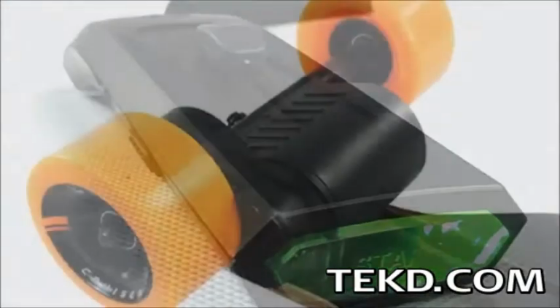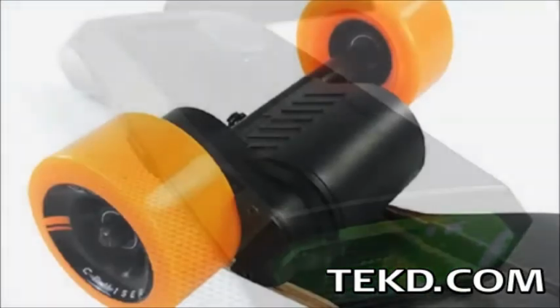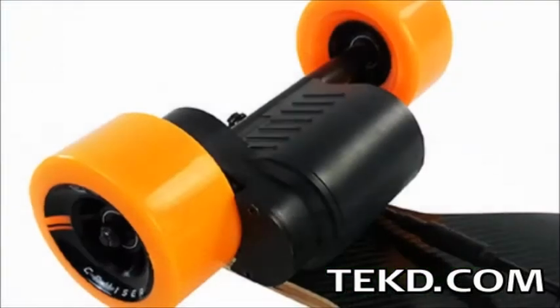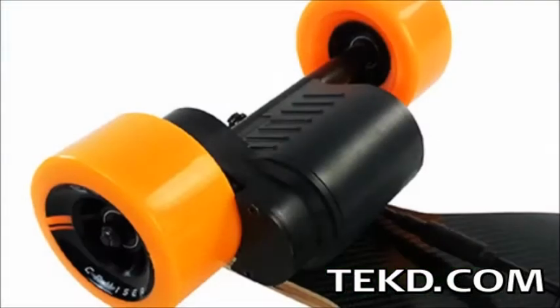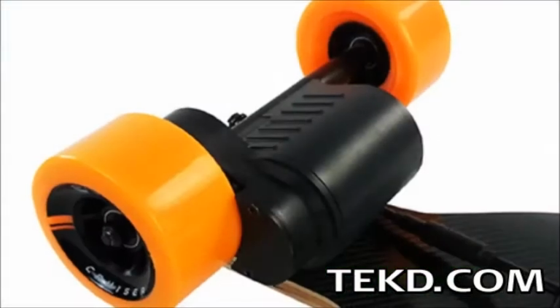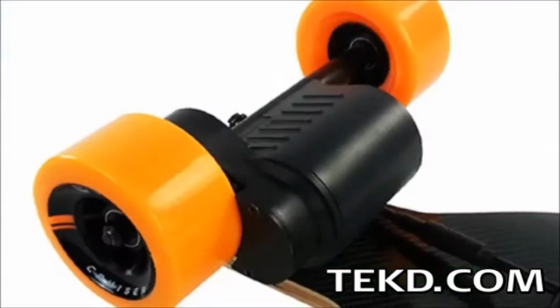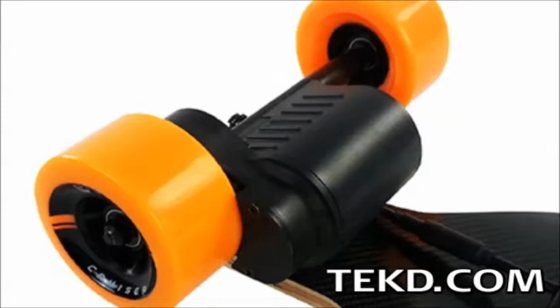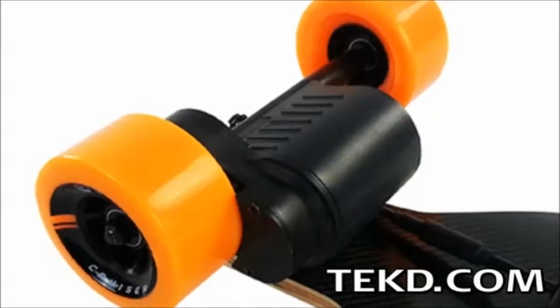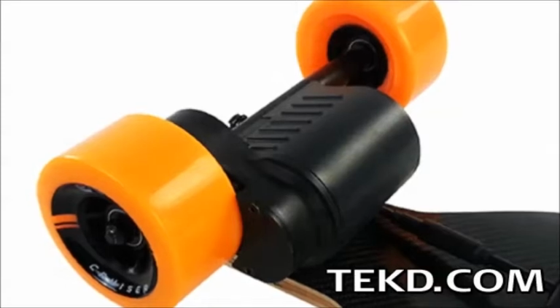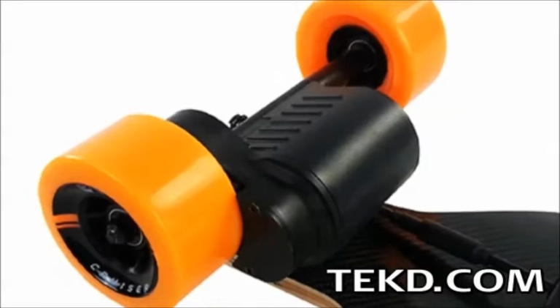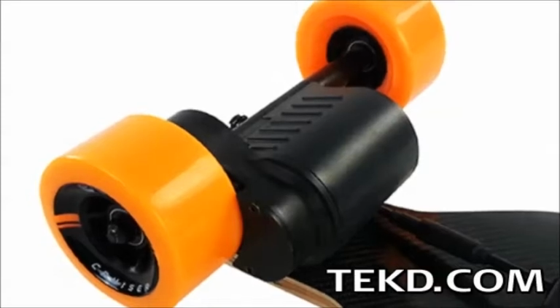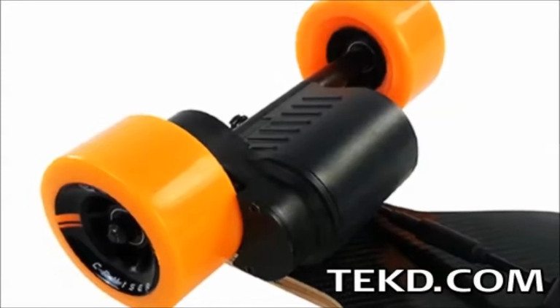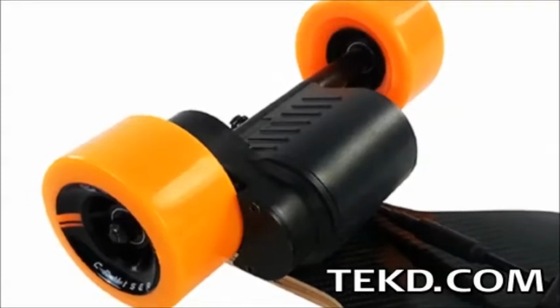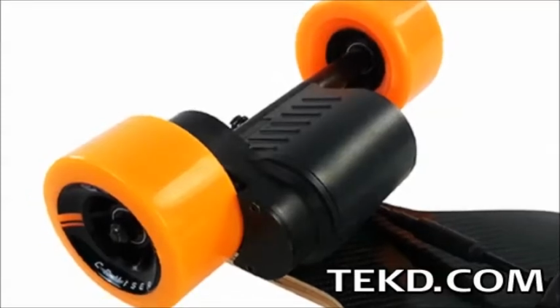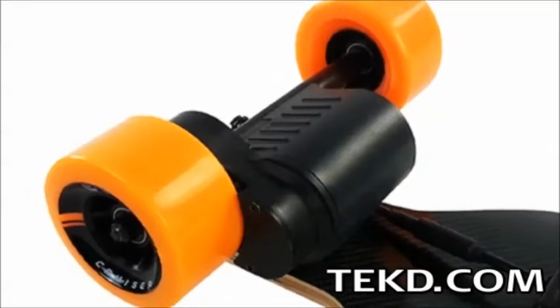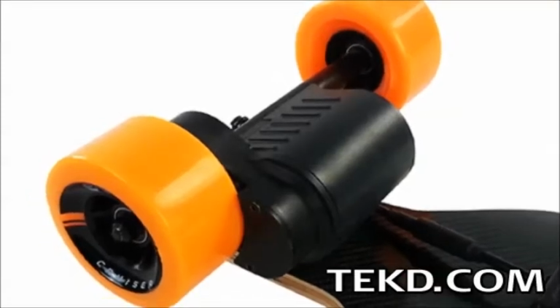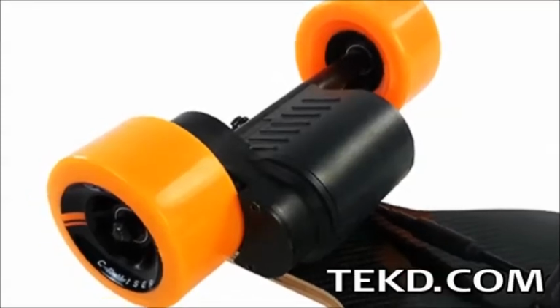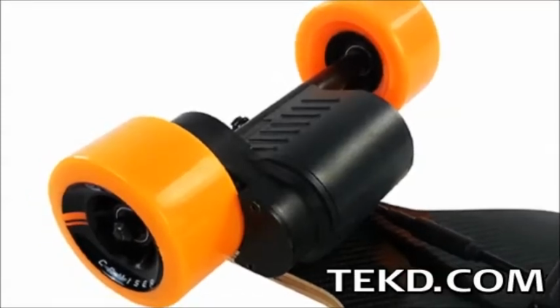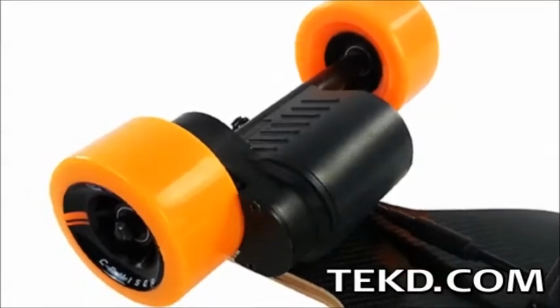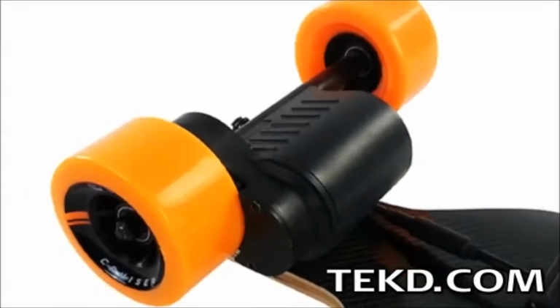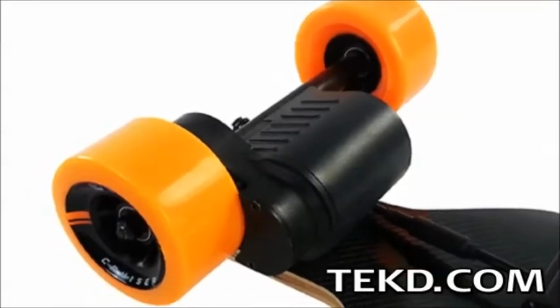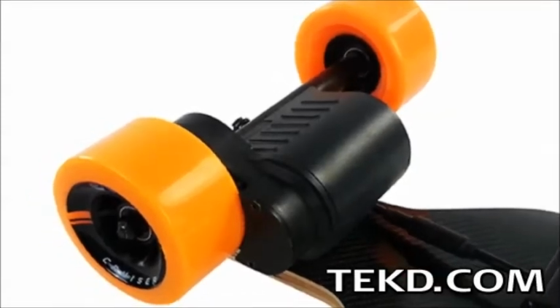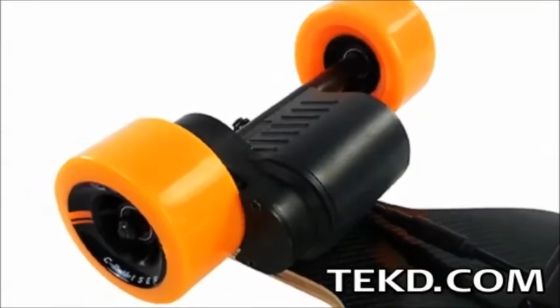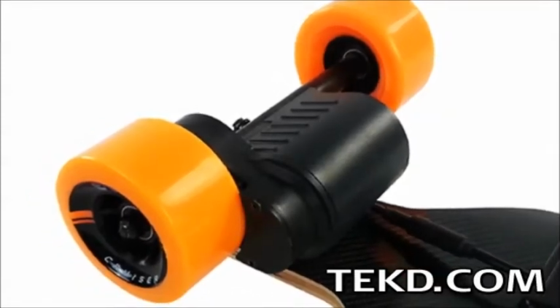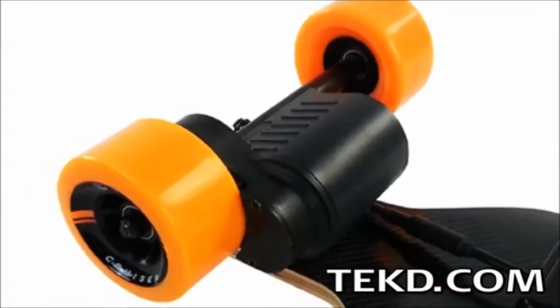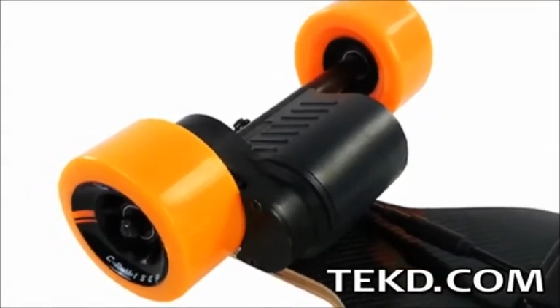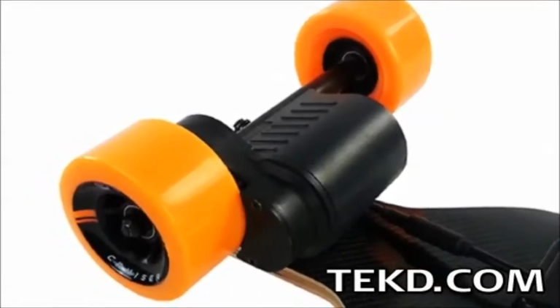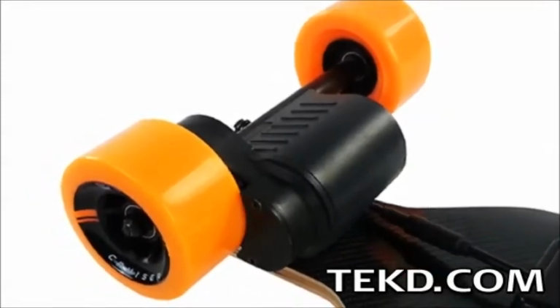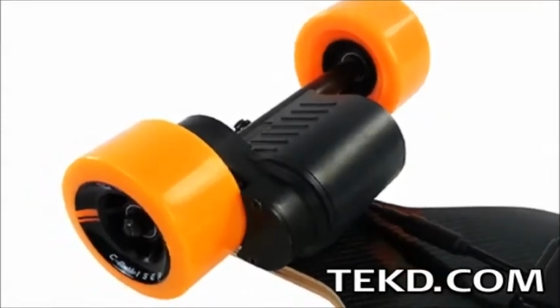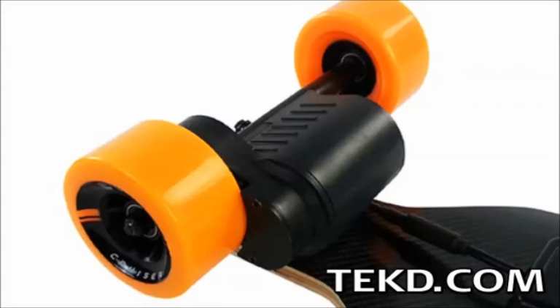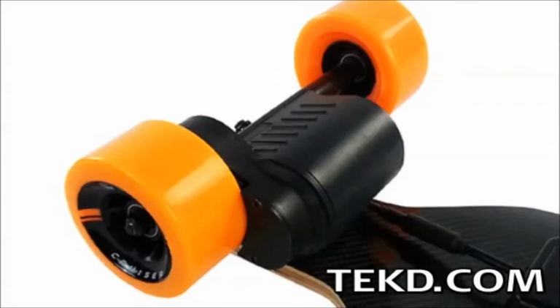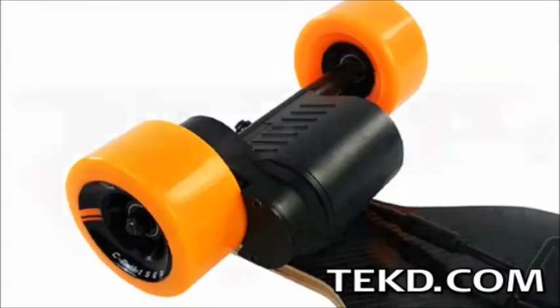The Ego Cruiser is a weatherproof — not waterproof — board, so ideal riding conditions would be a dry day, and puddles should be avoided.